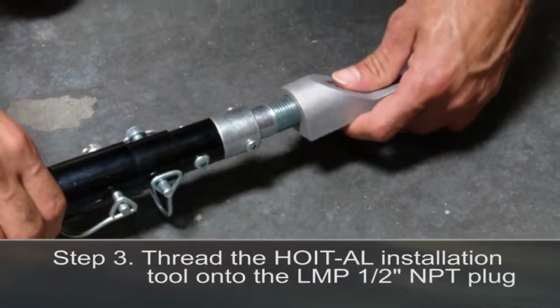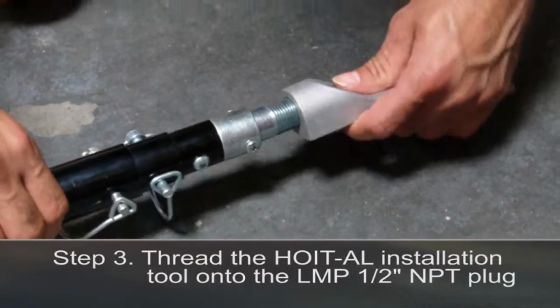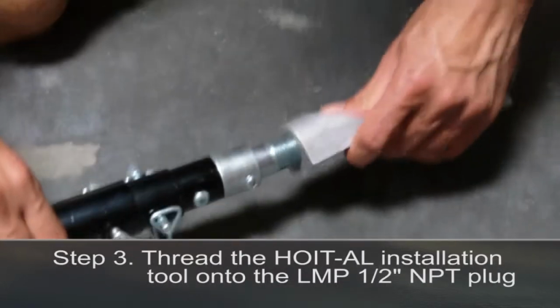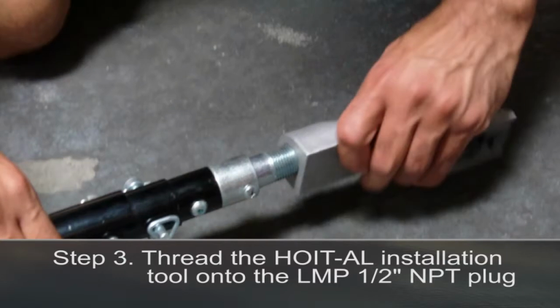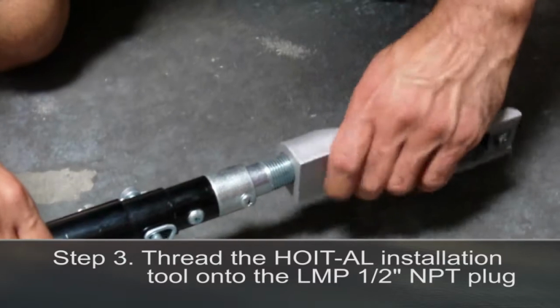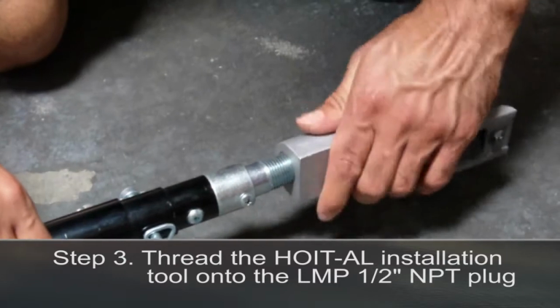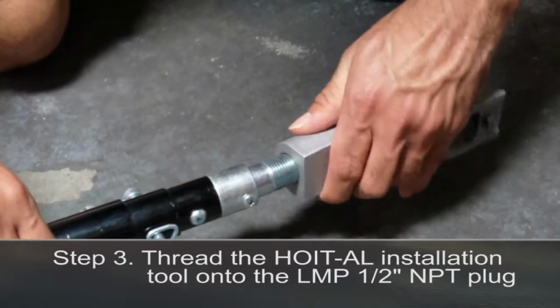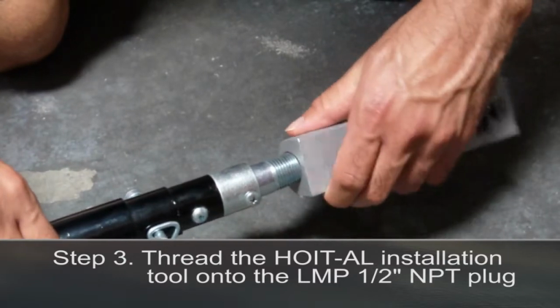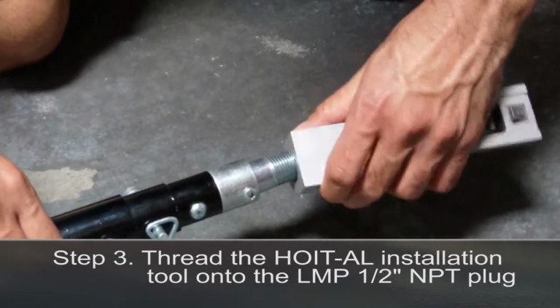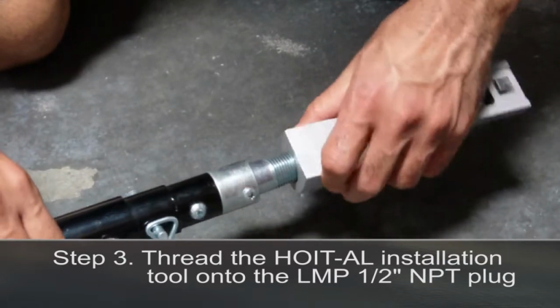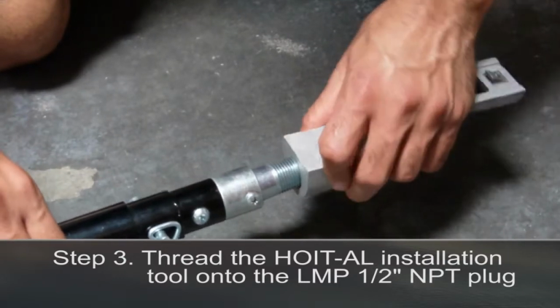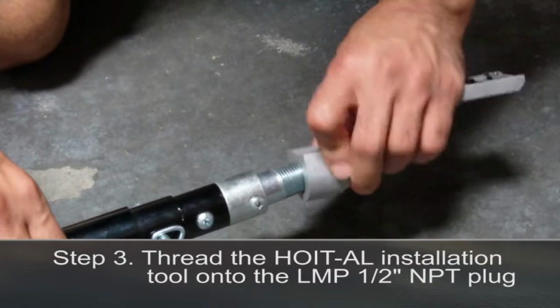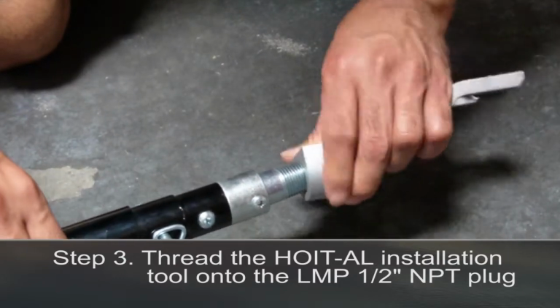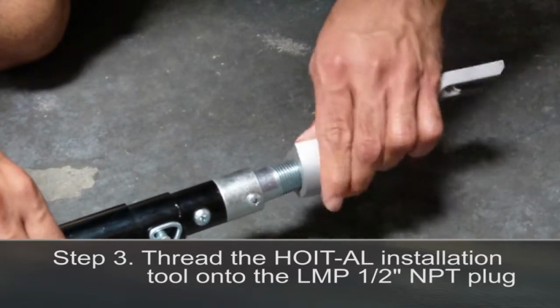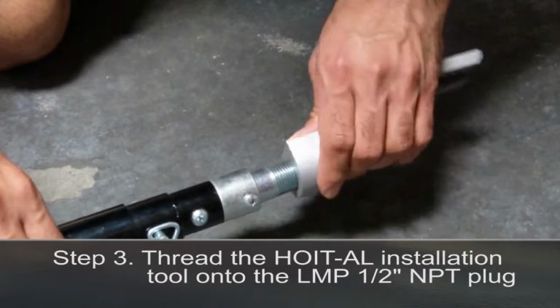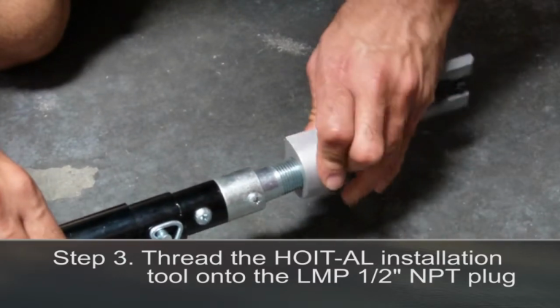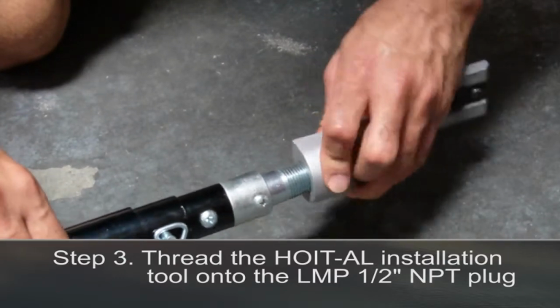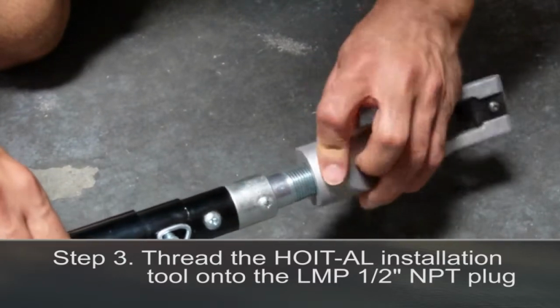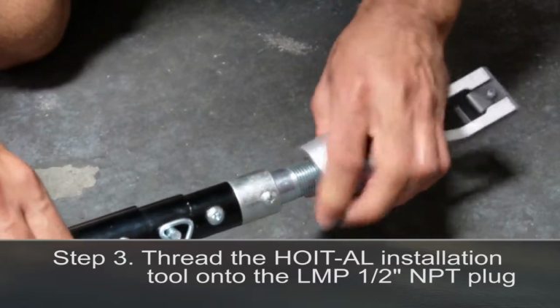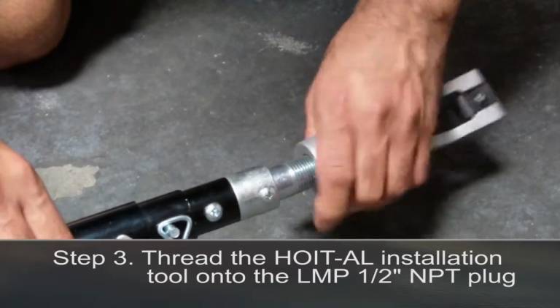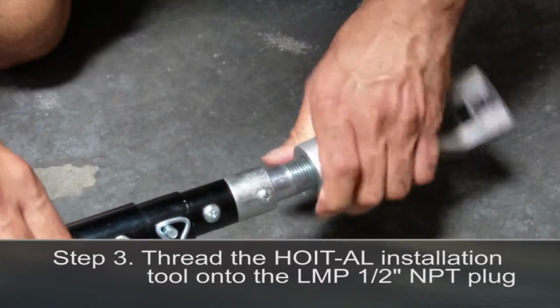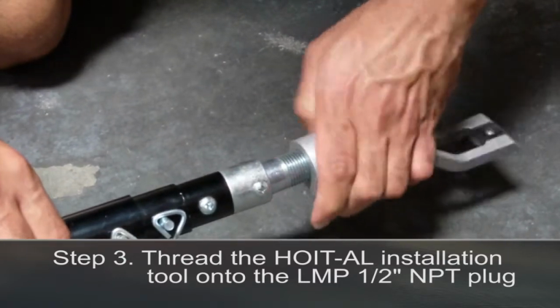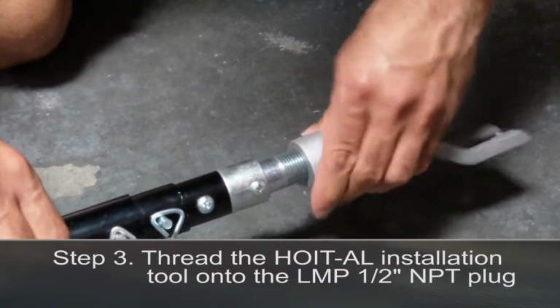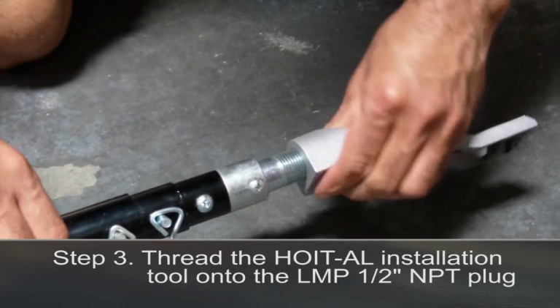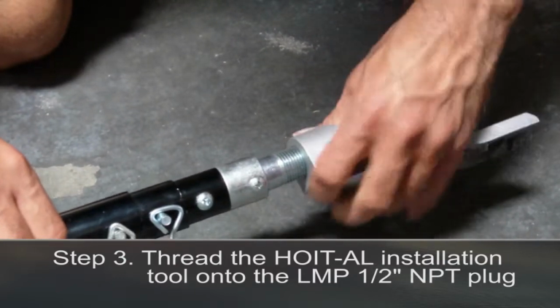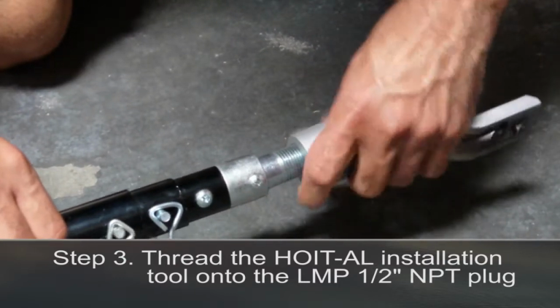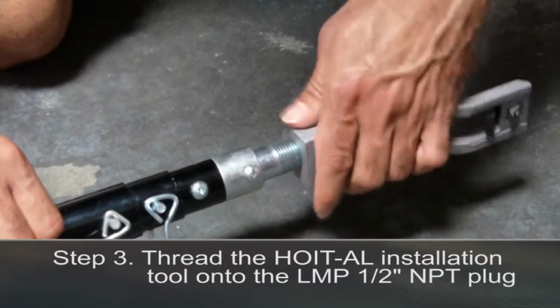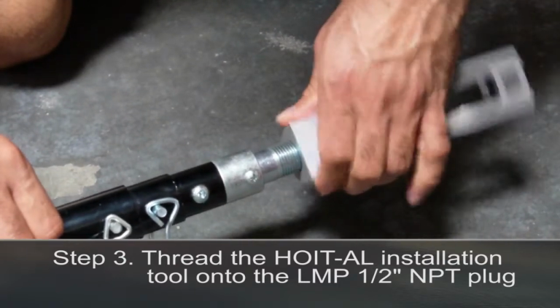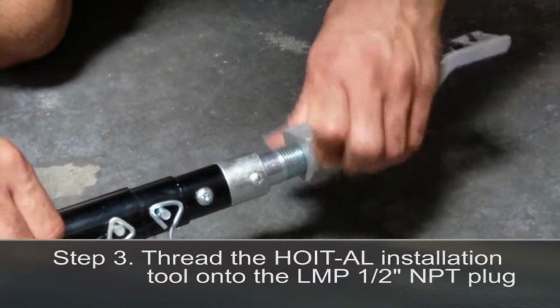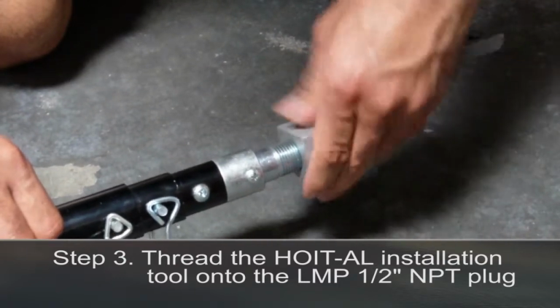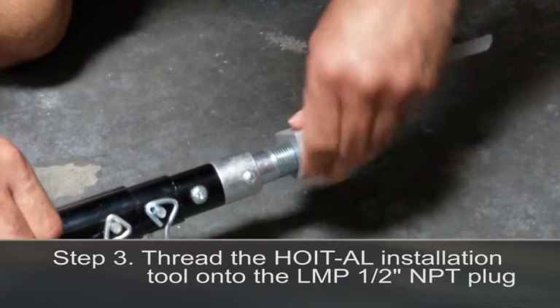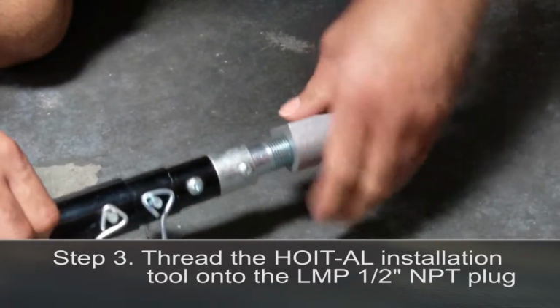Step 3. Thread the Hoytel installation tool onto the LMP half-inch NPT plug.